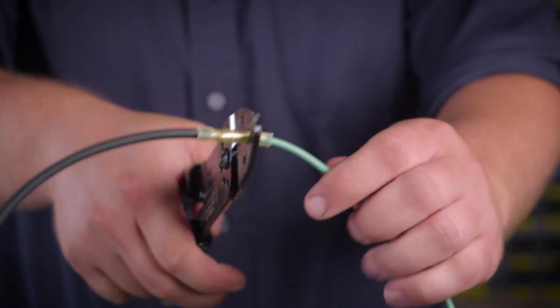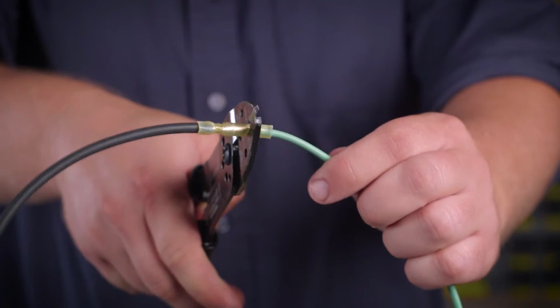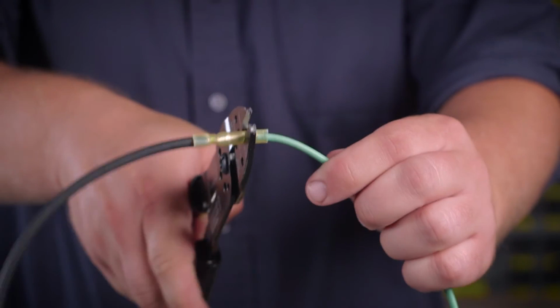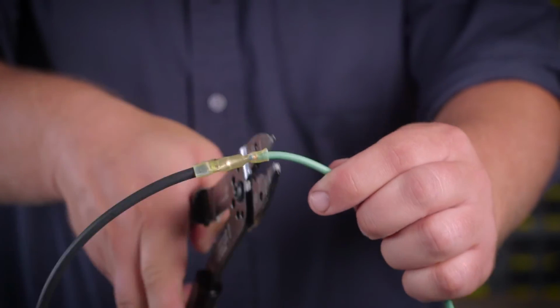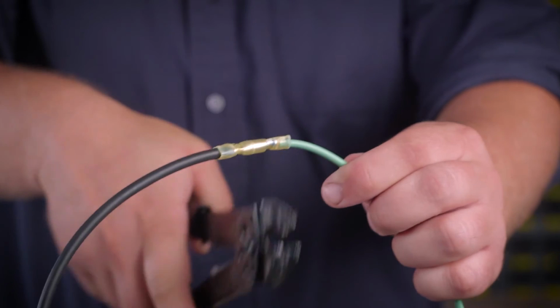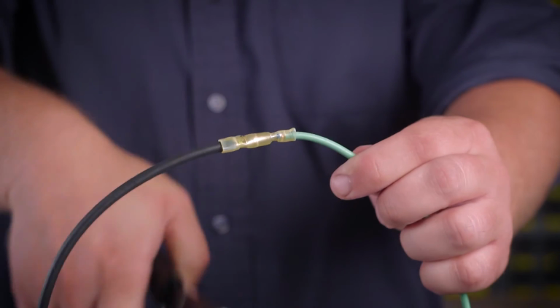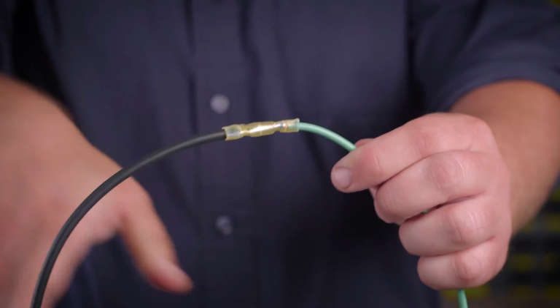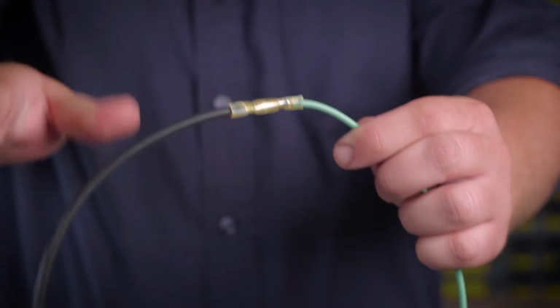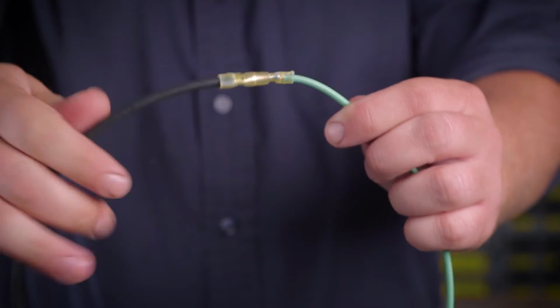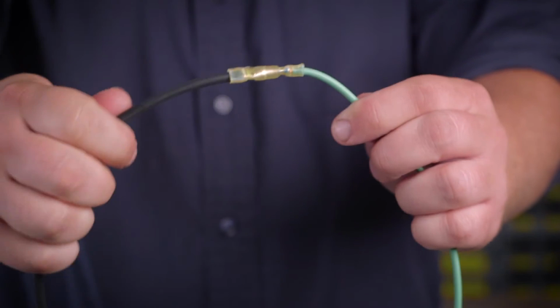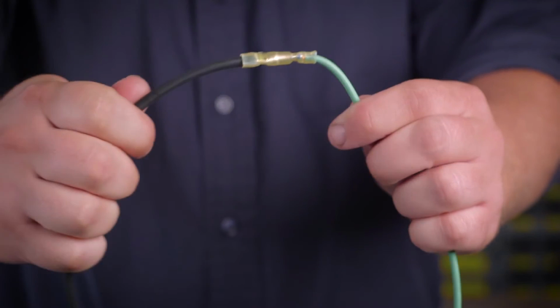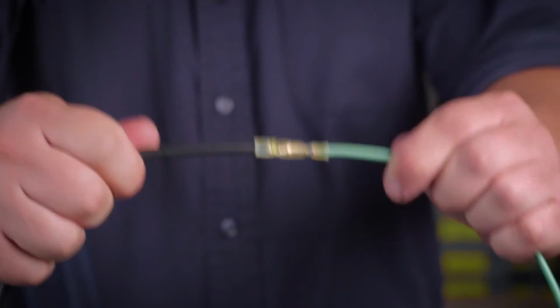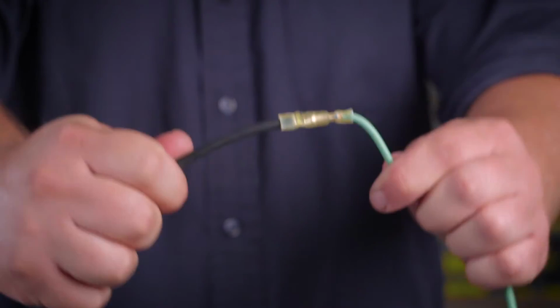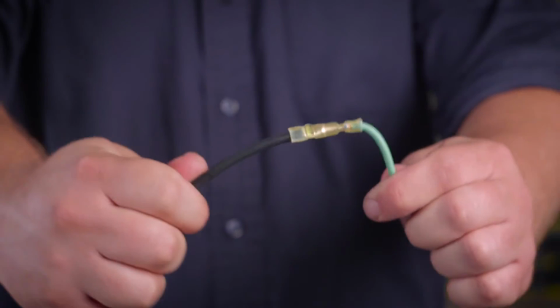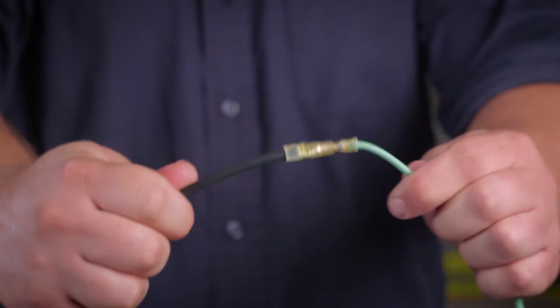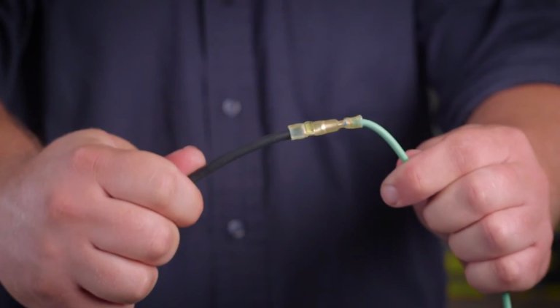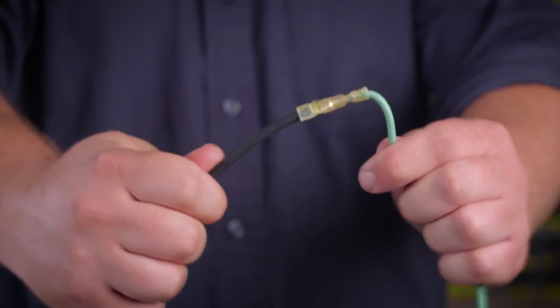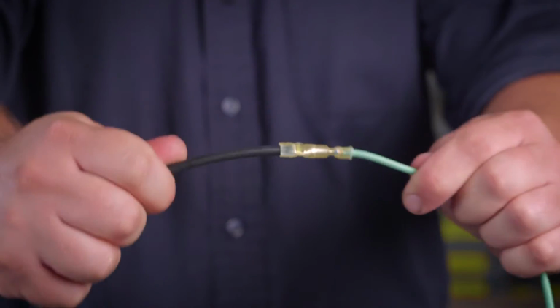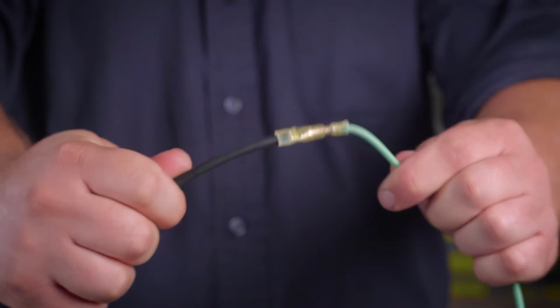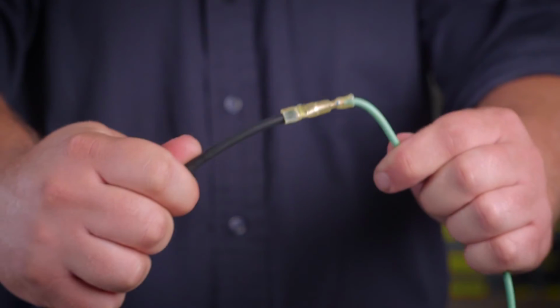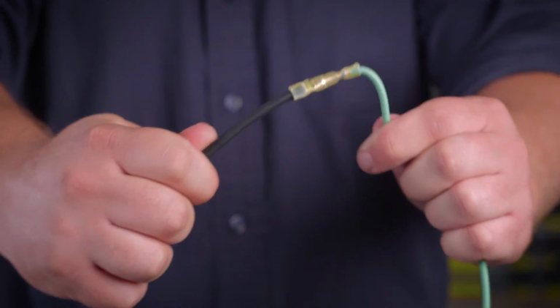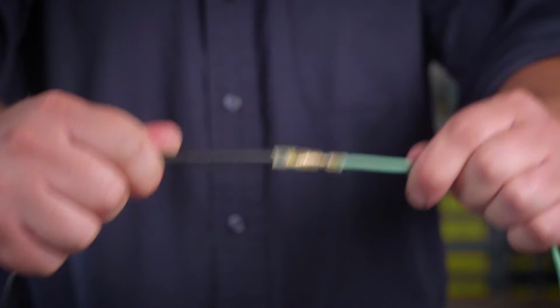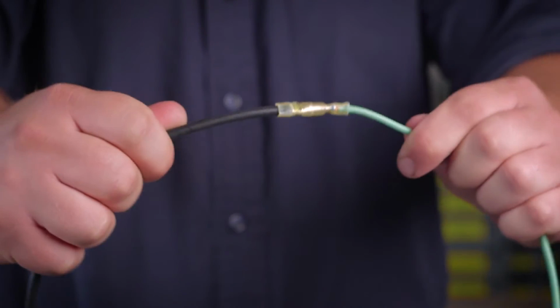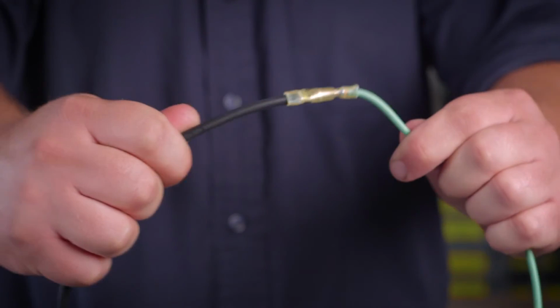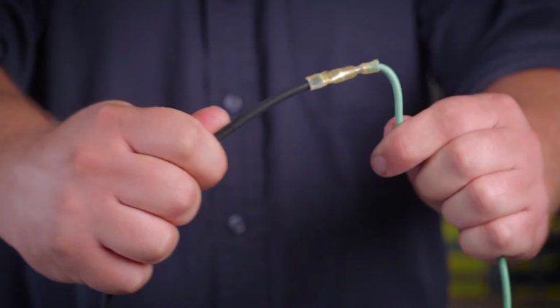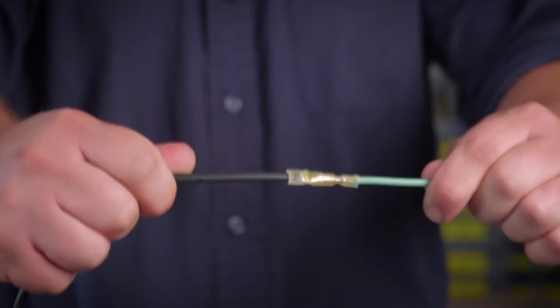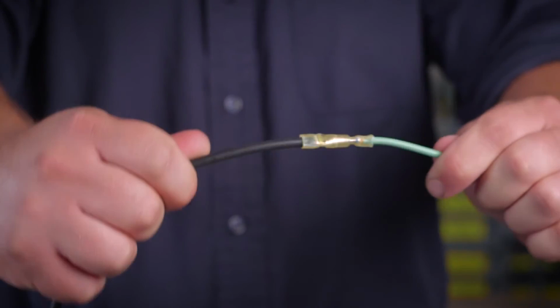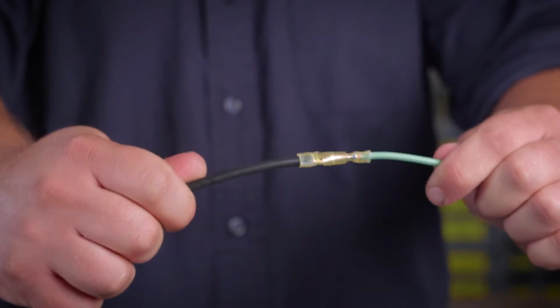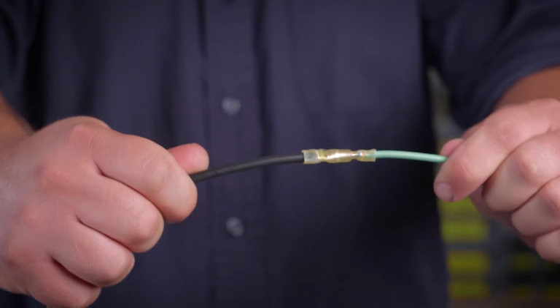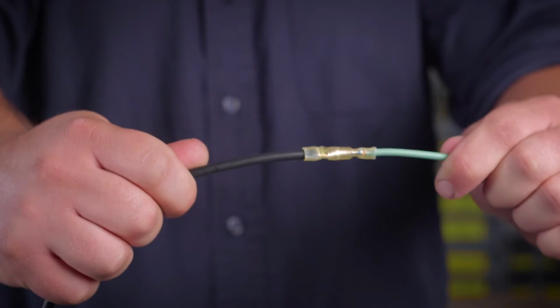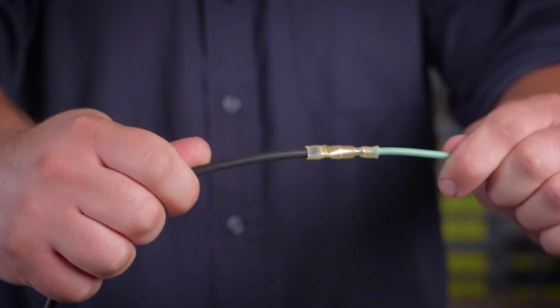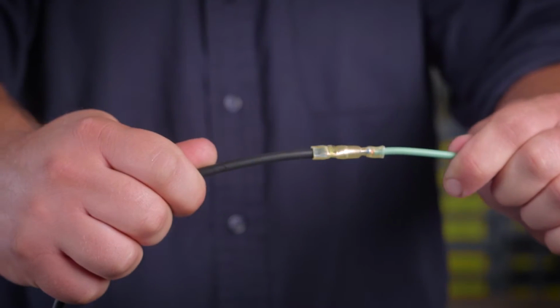The connection on both sides is strong, reliable, and made with pure copper for maximum conductivity.